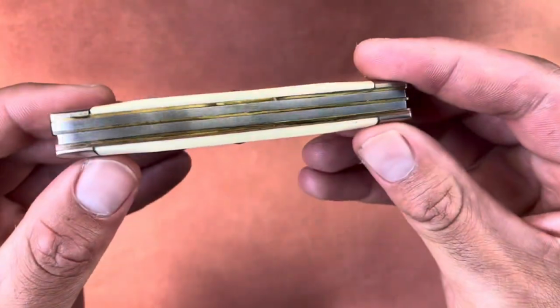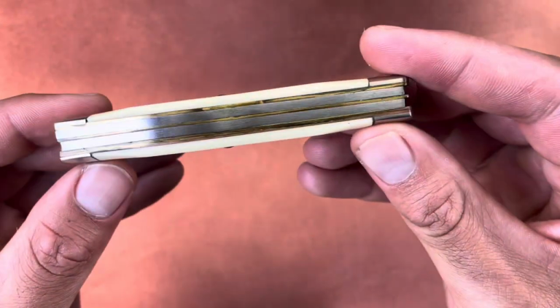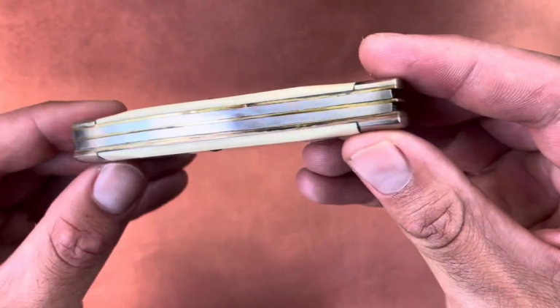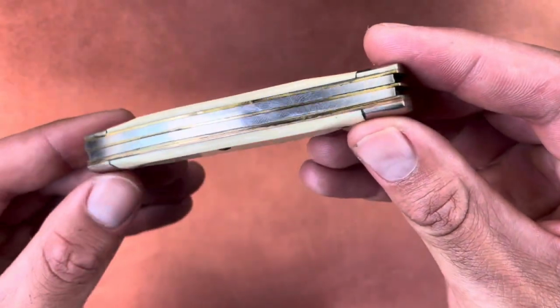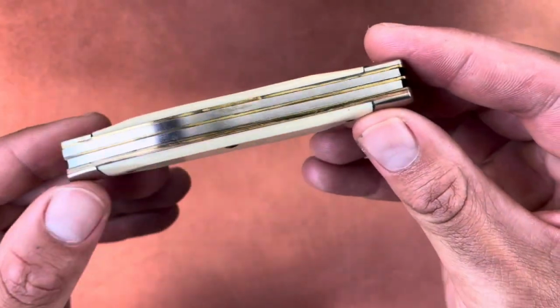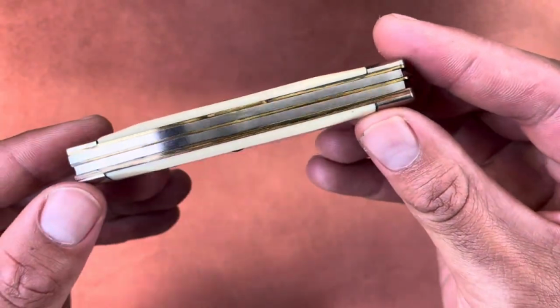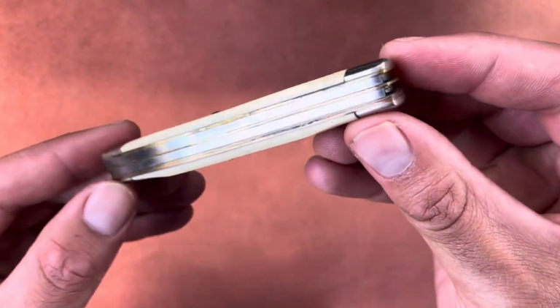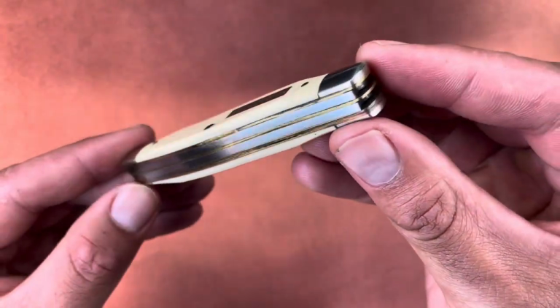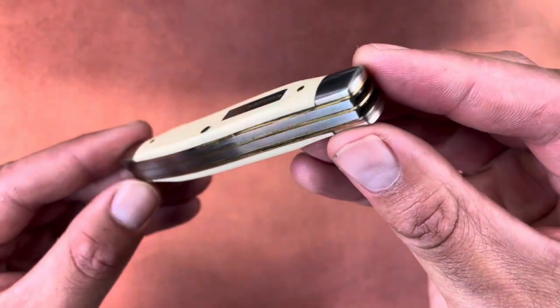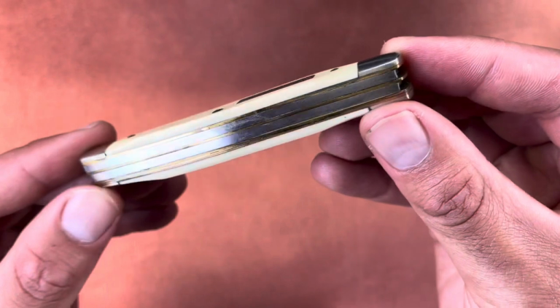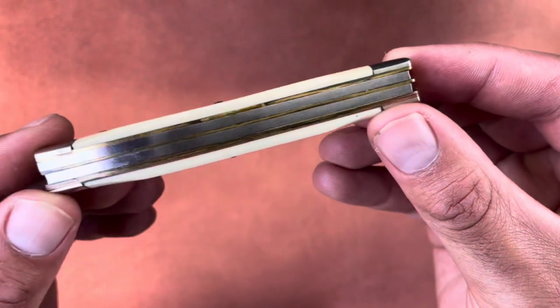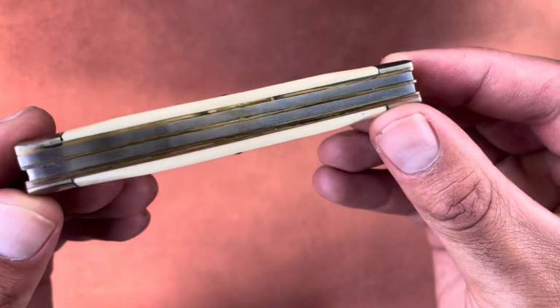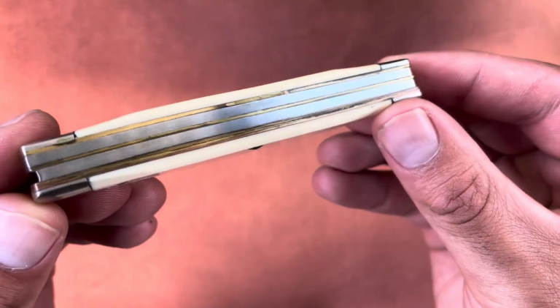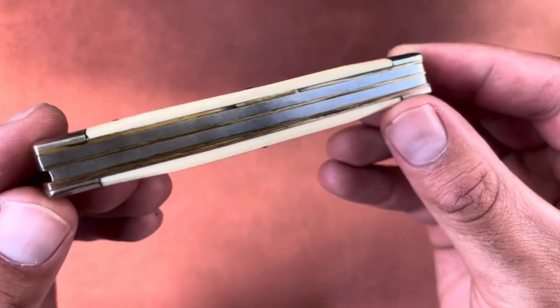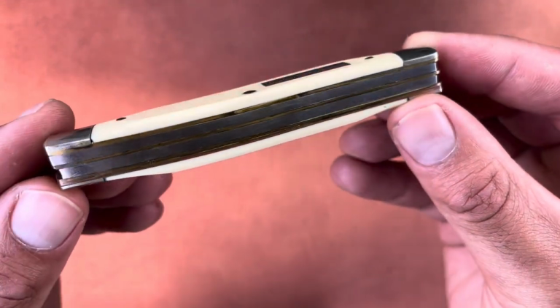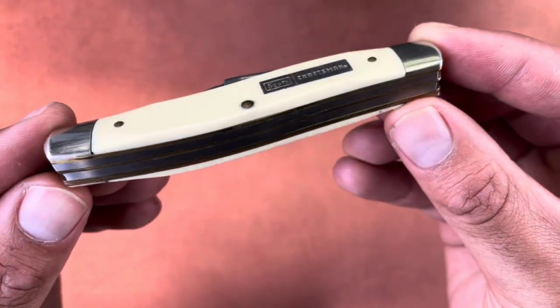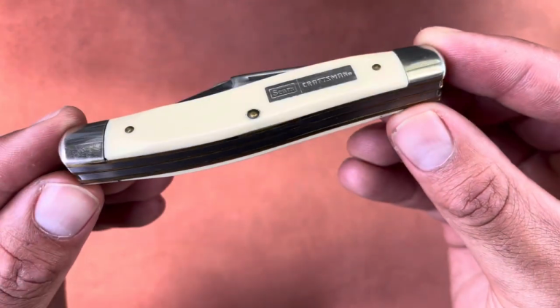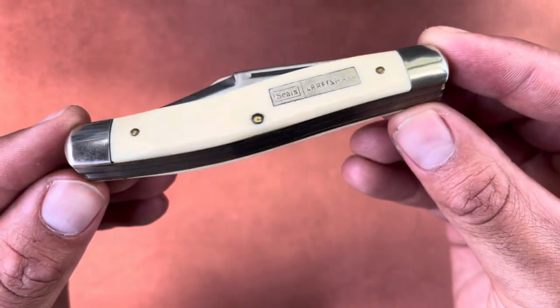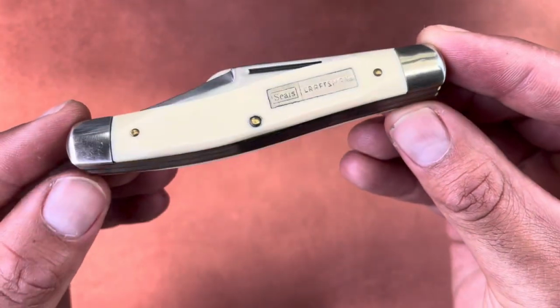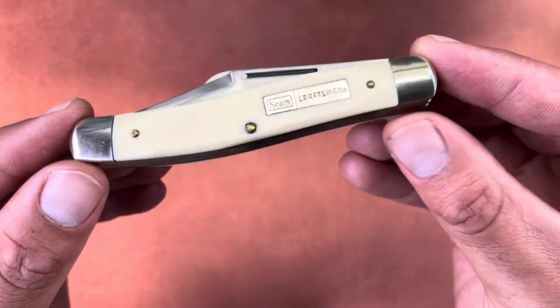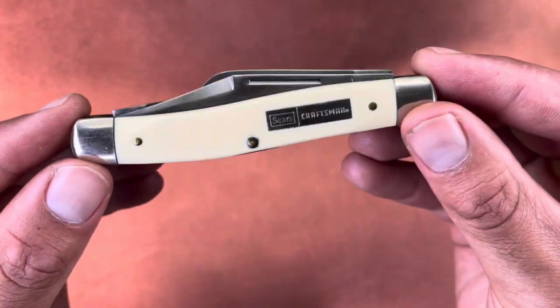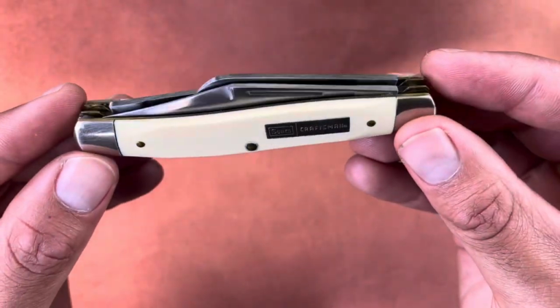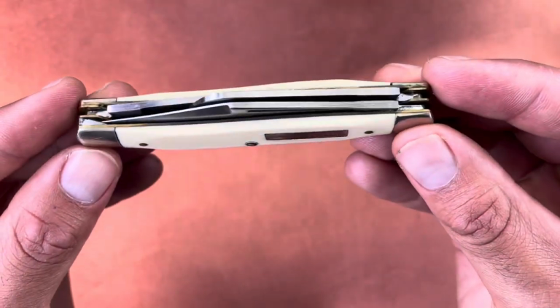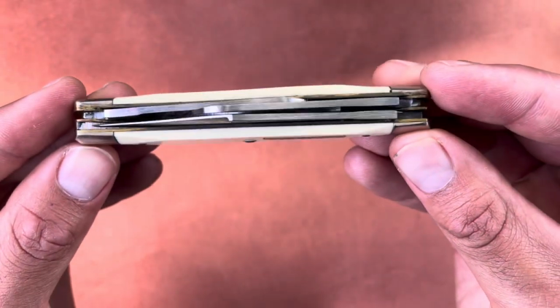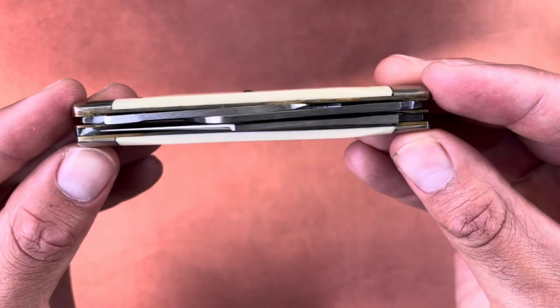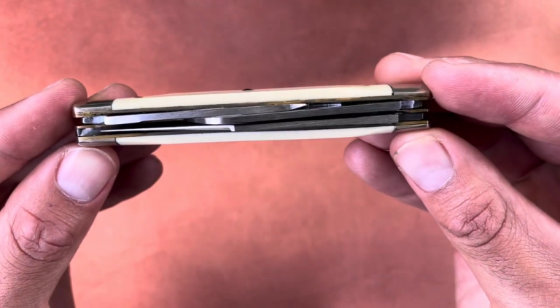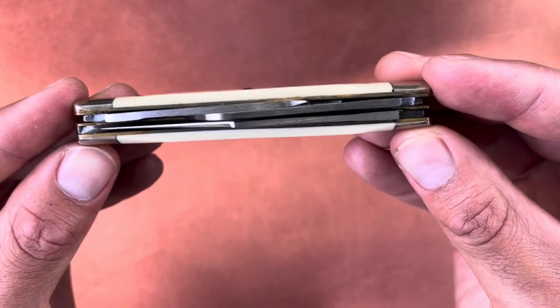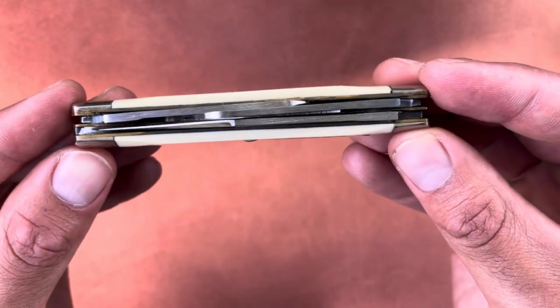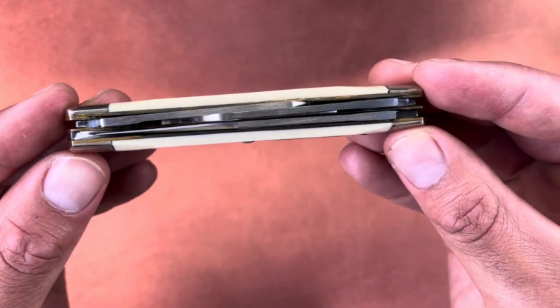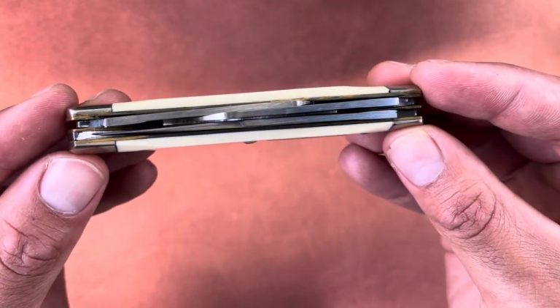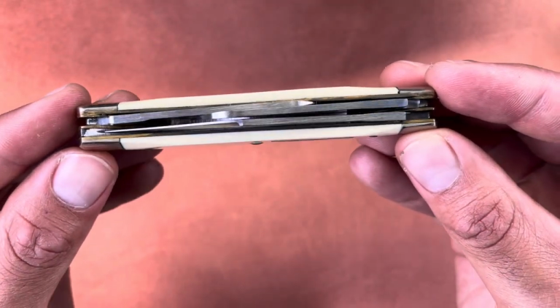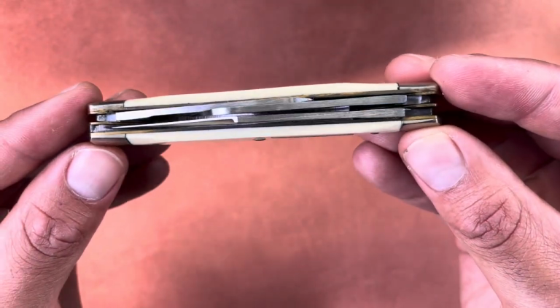It's definitely going to need a clean and polish. You can see those crimped blades and two back springs.